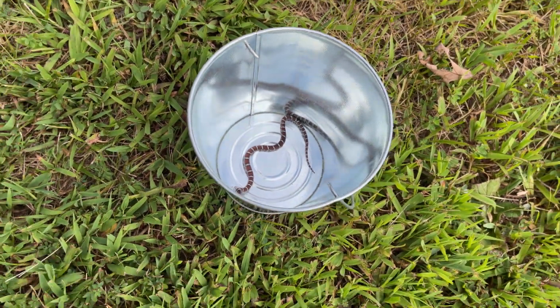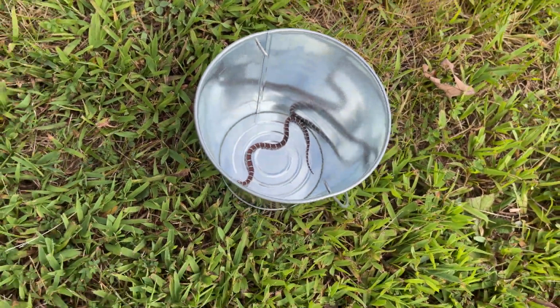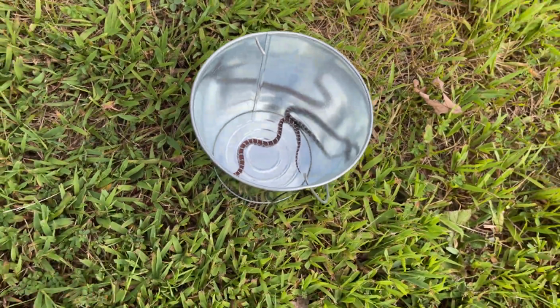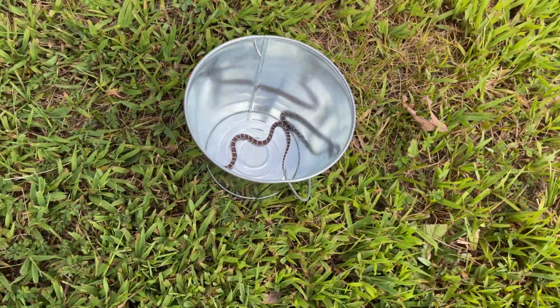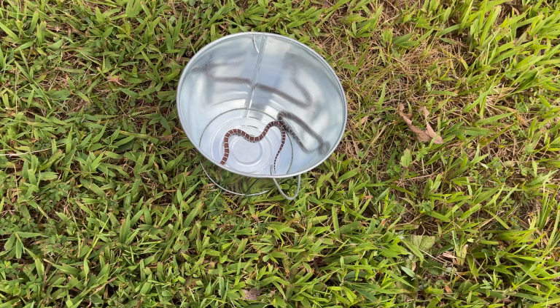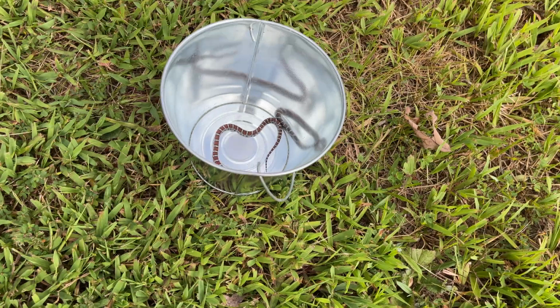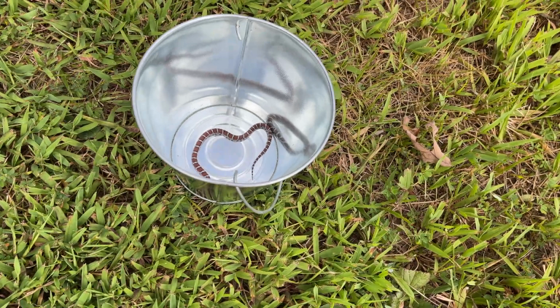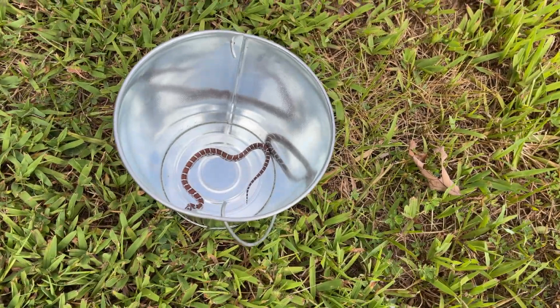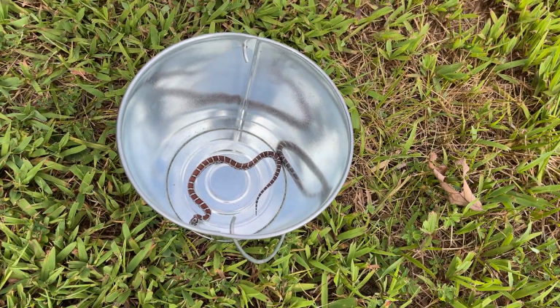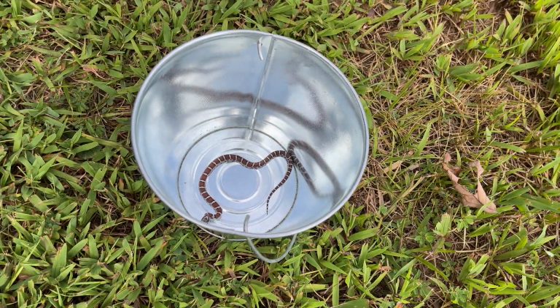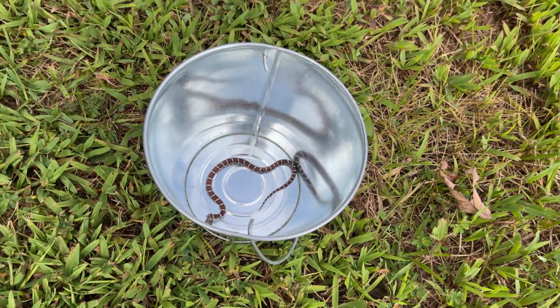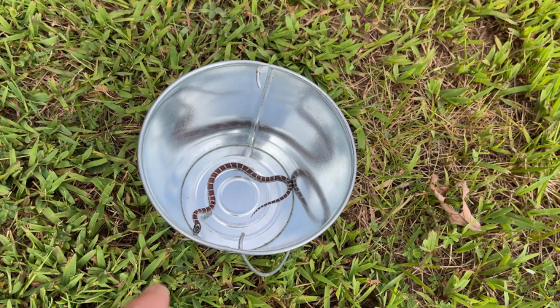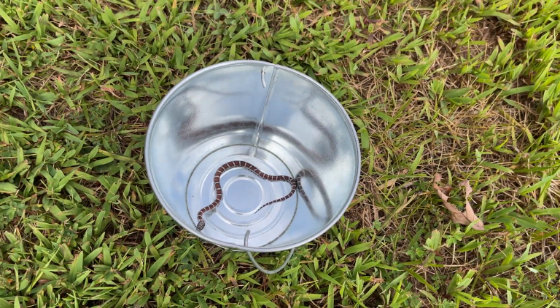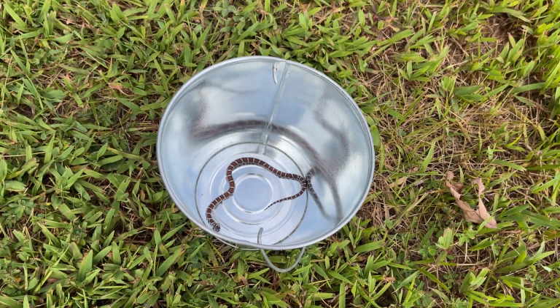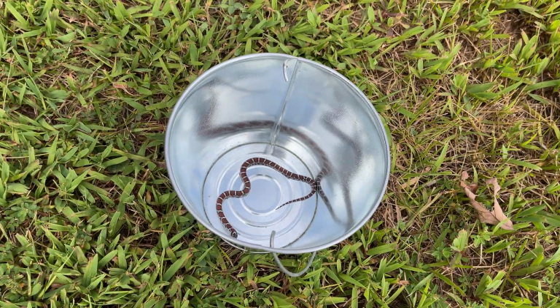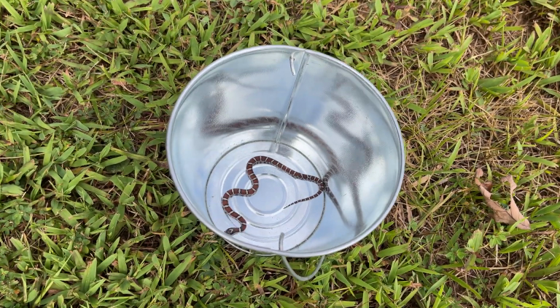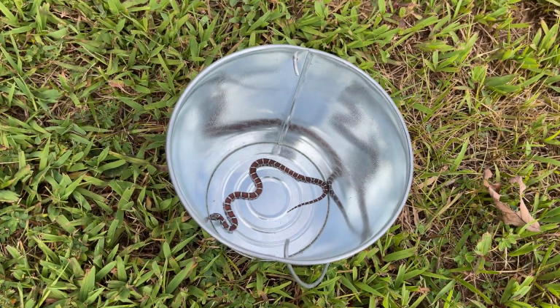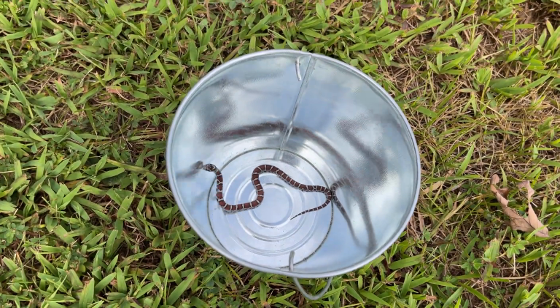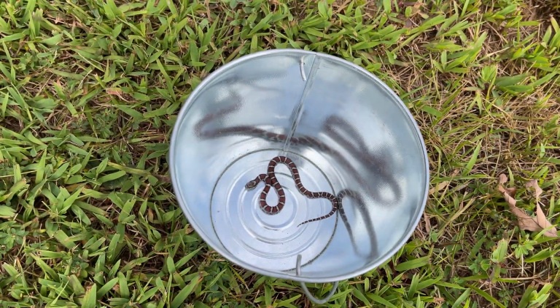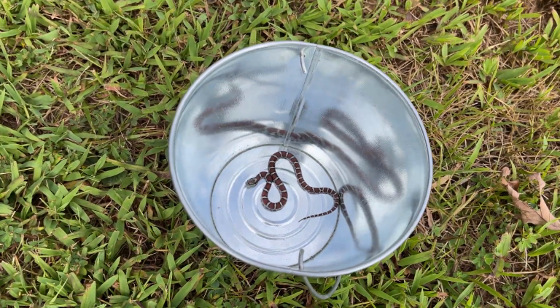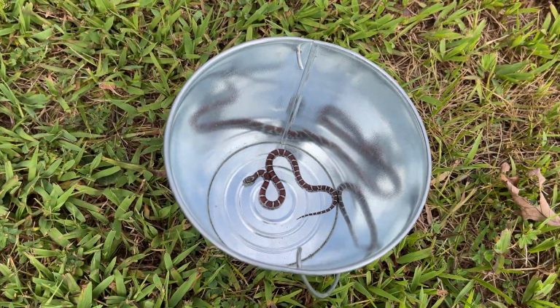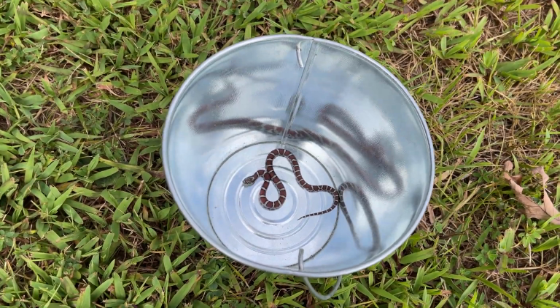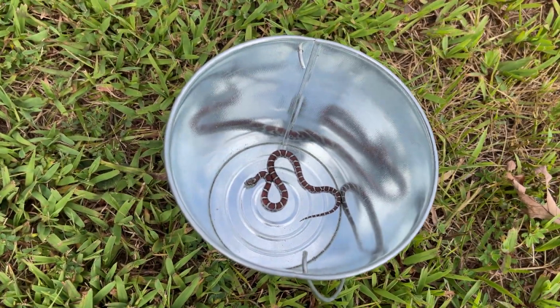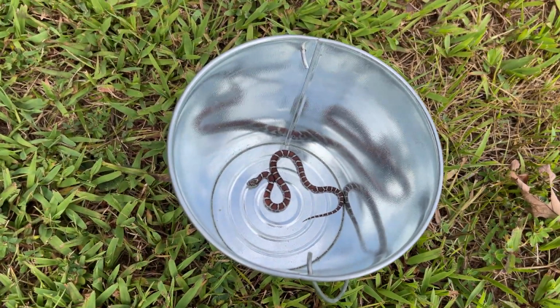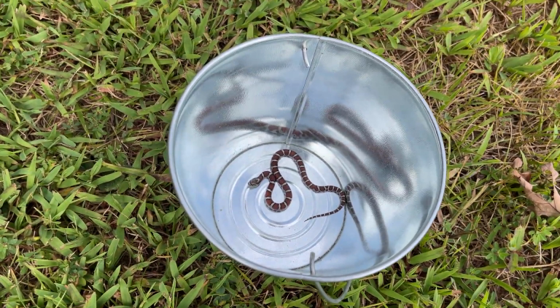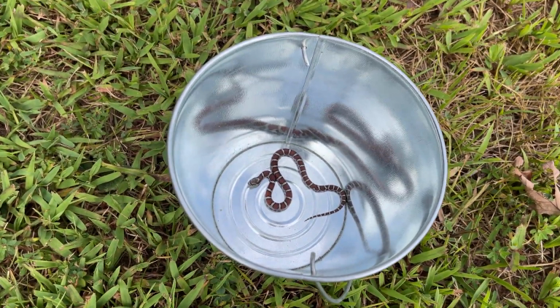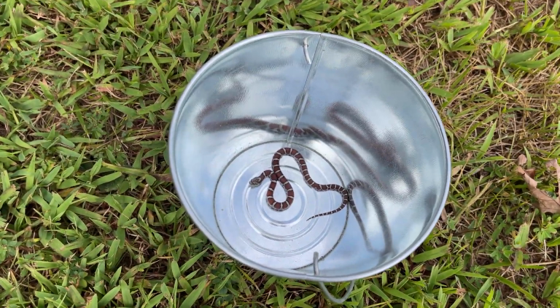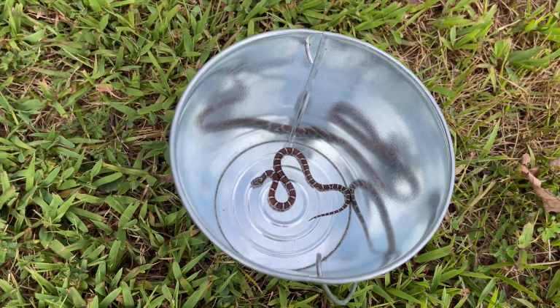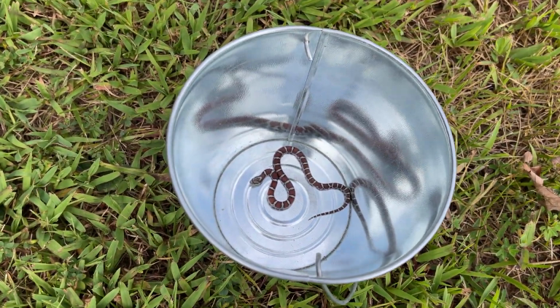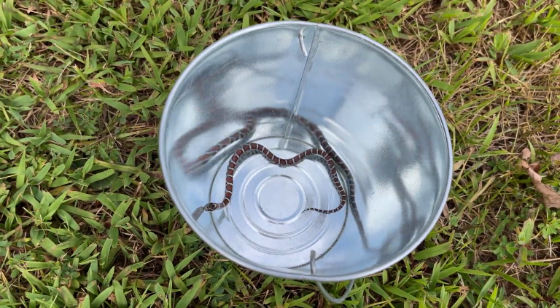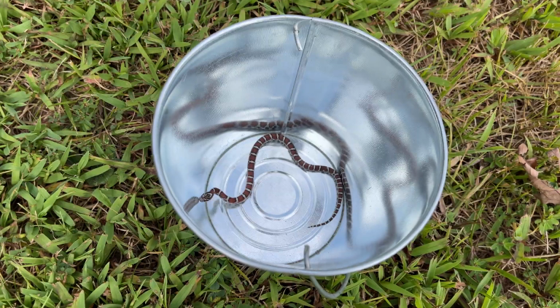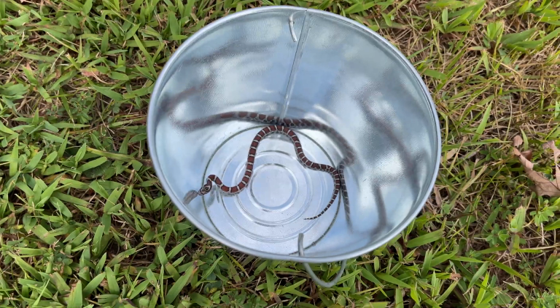This snake — the baby is harmless, but even the adults are harmless. They might bite you, but they're not venomous.